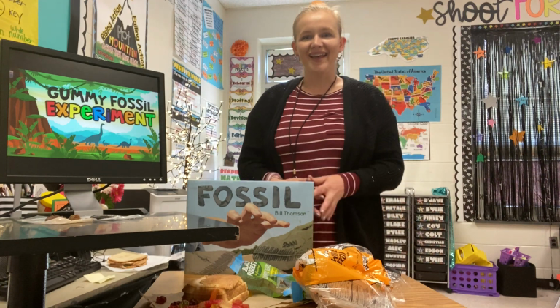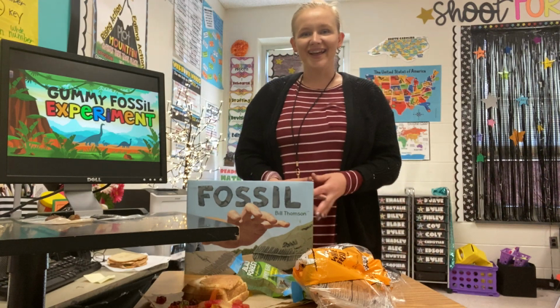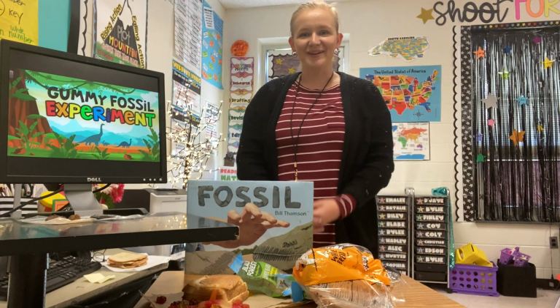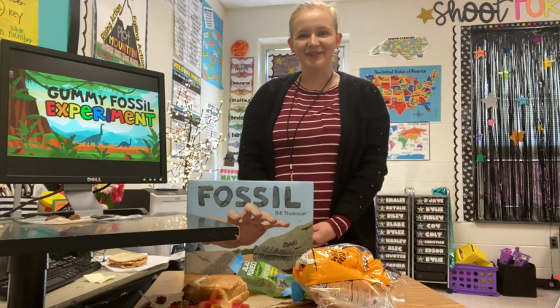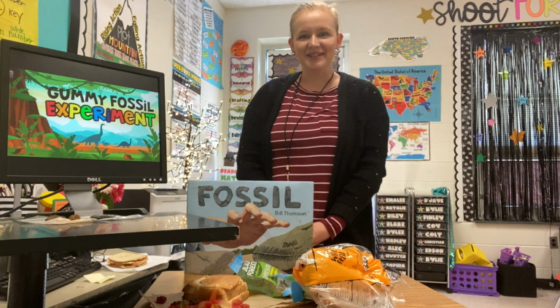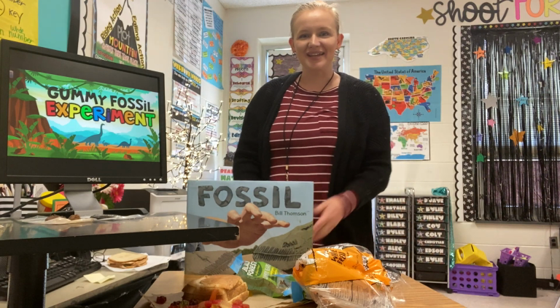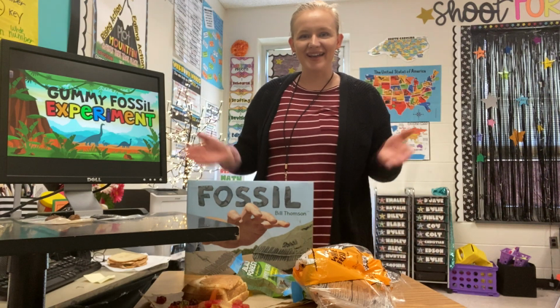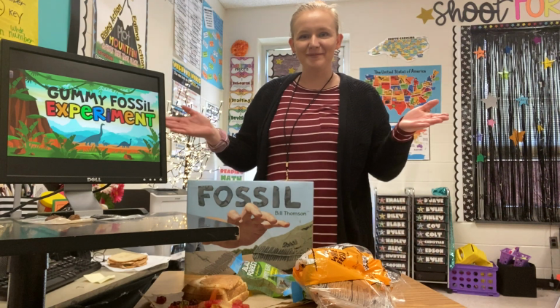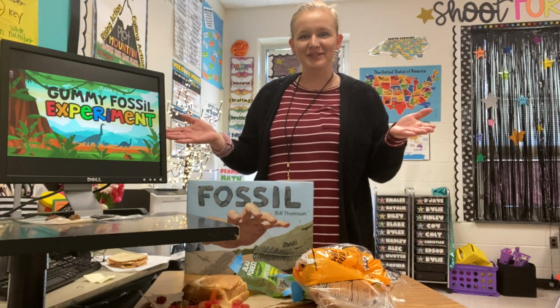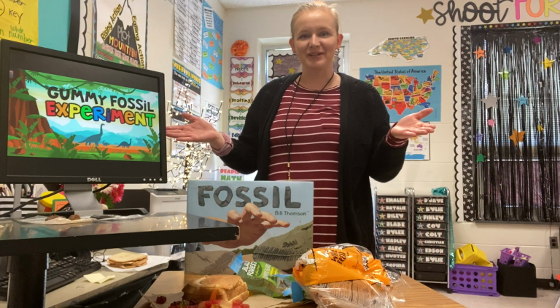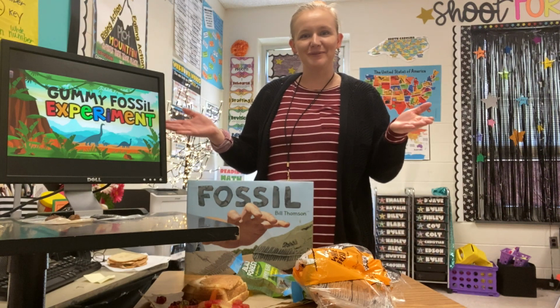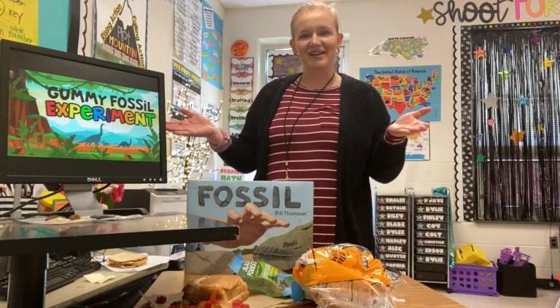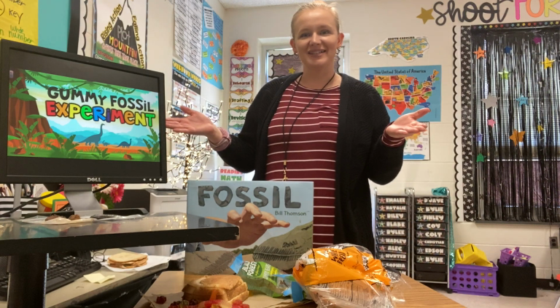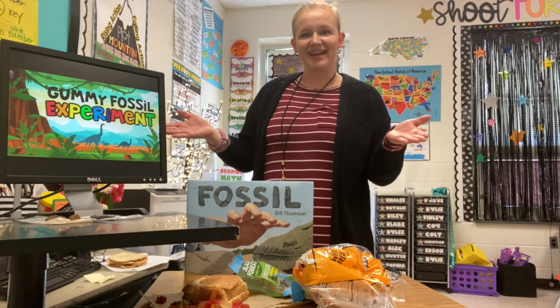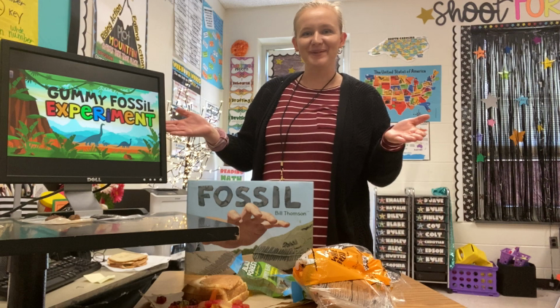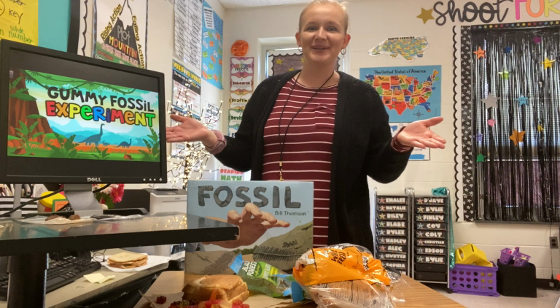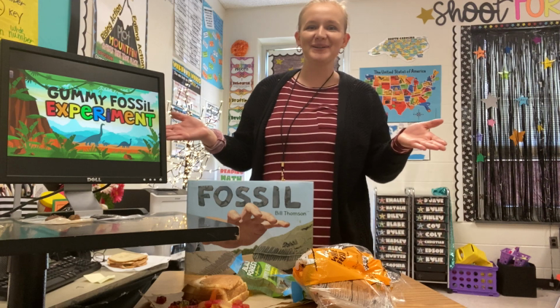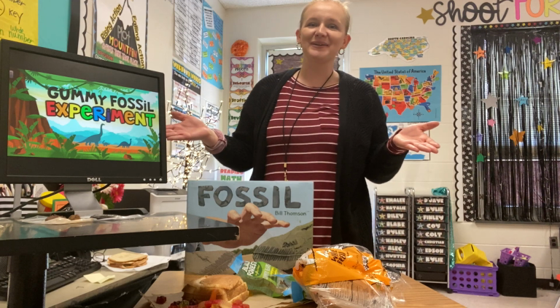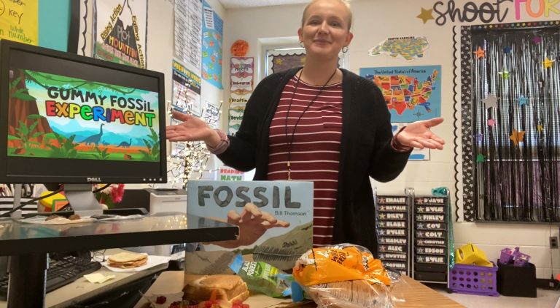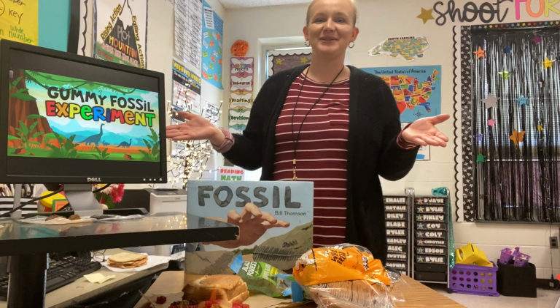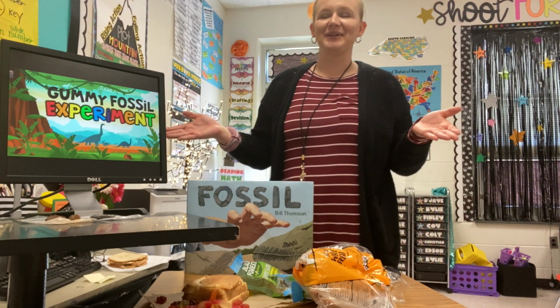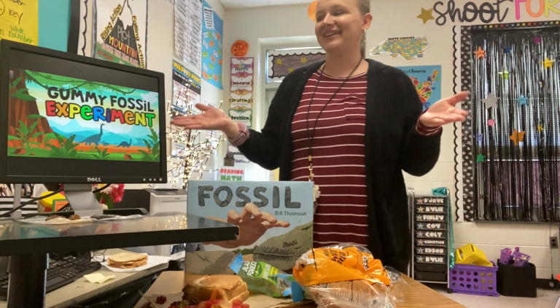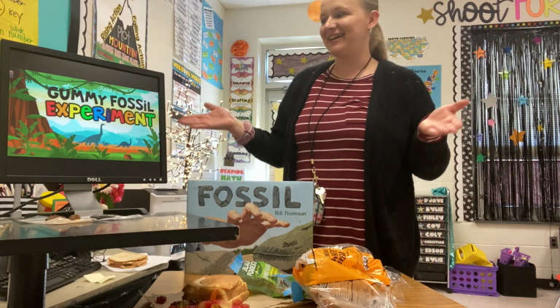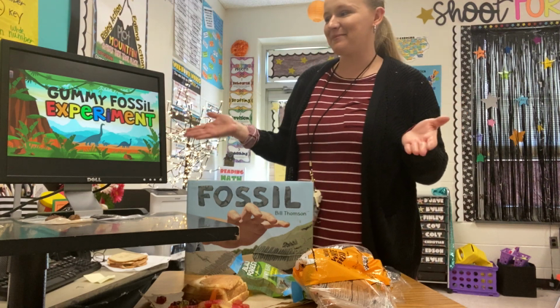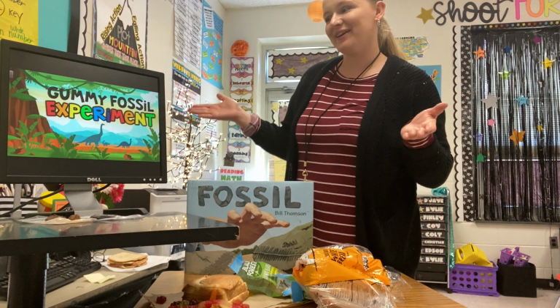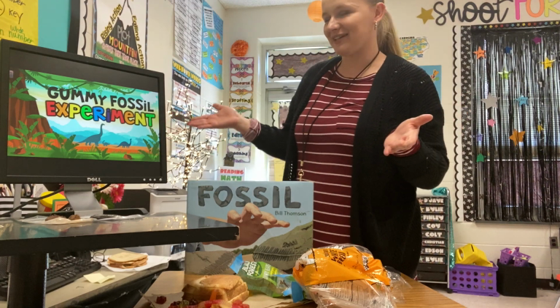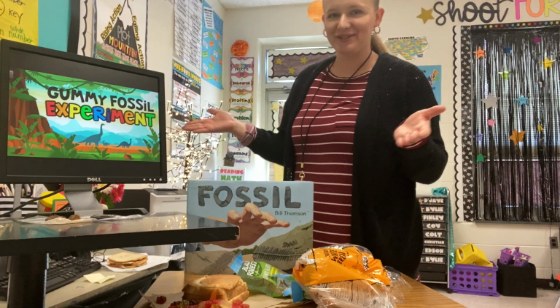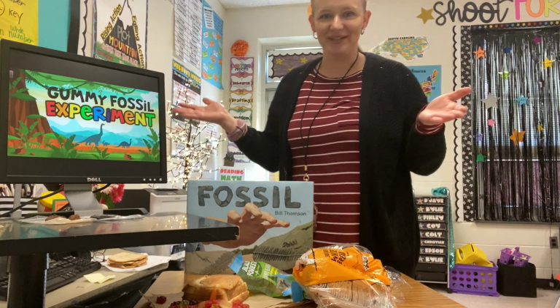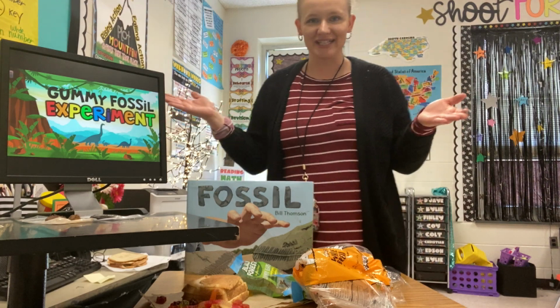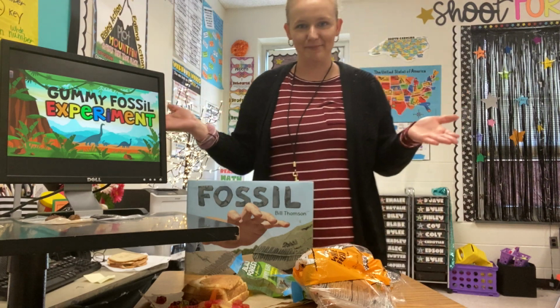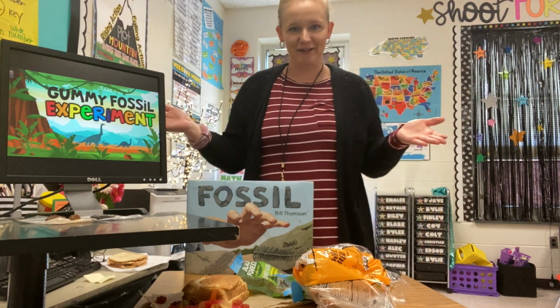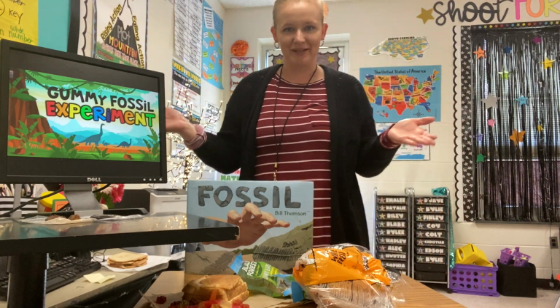Hello friends, I am Miss Williams and today we are going to be doing the gummy fossil experiment.